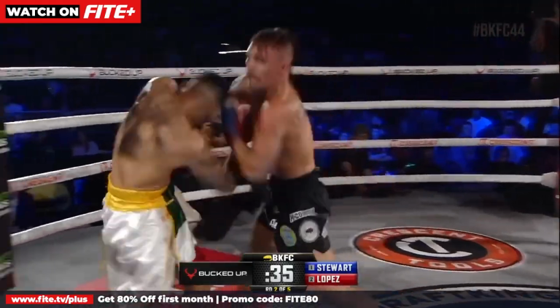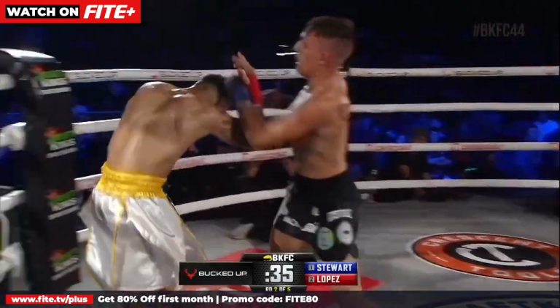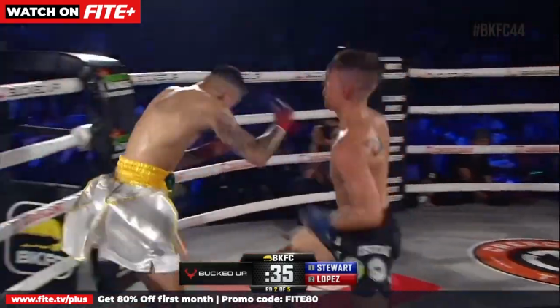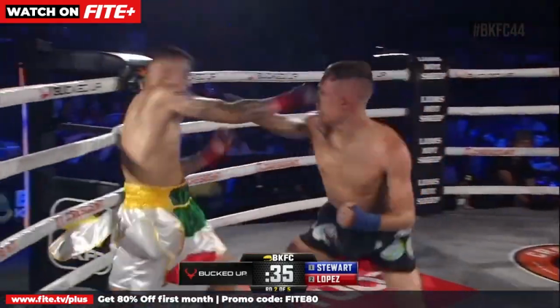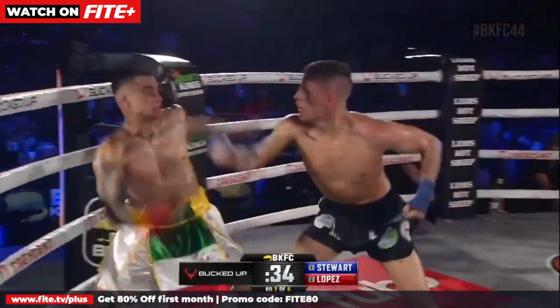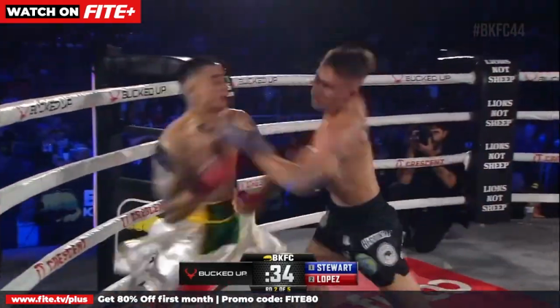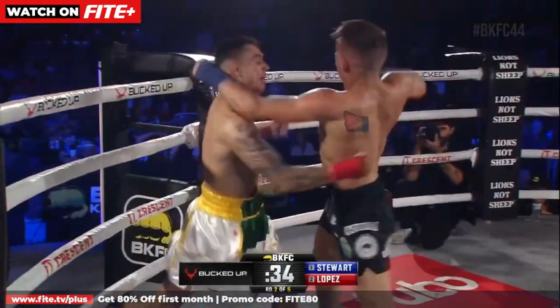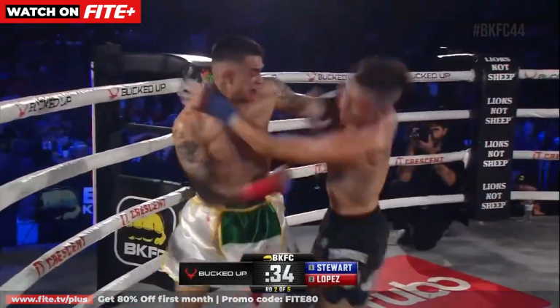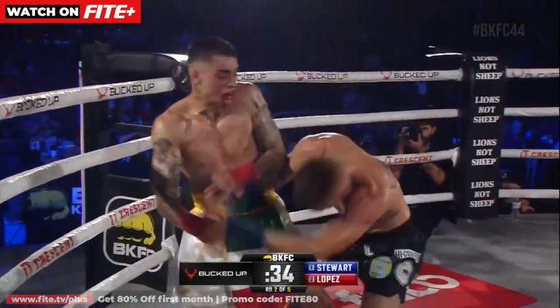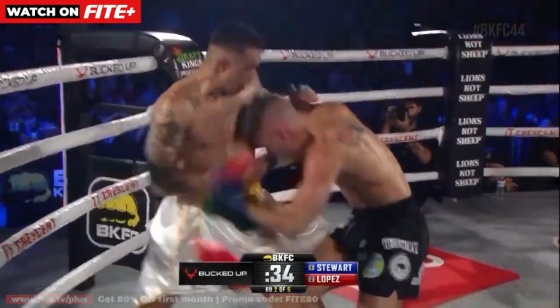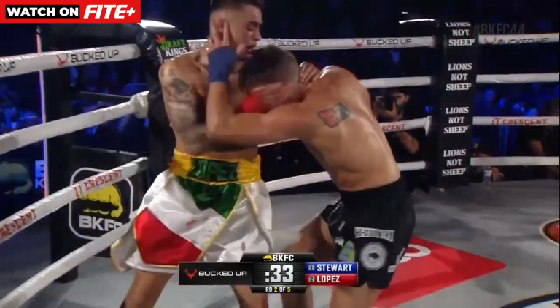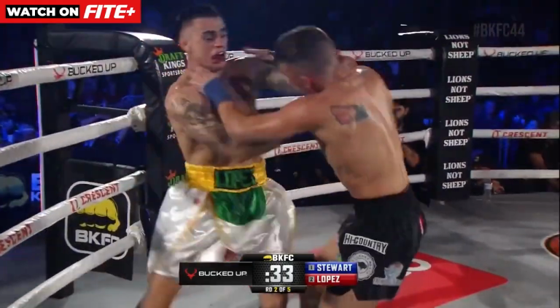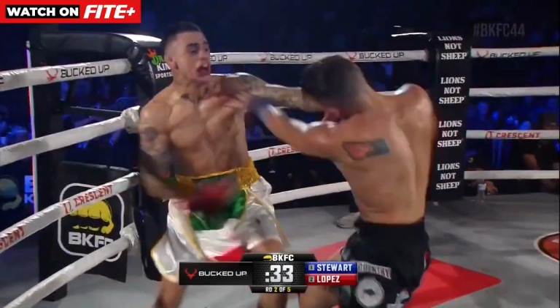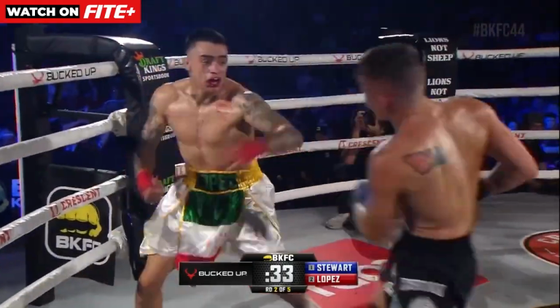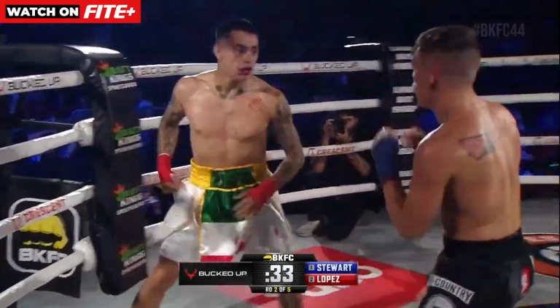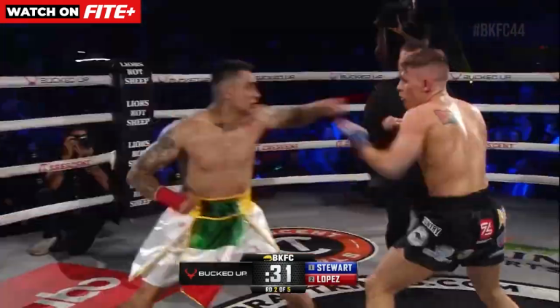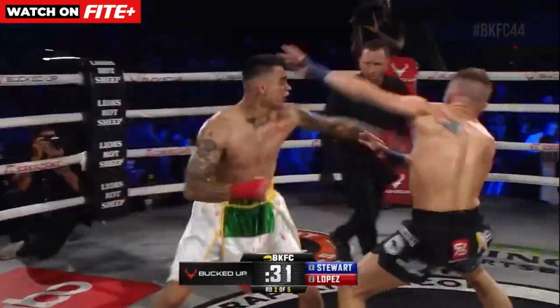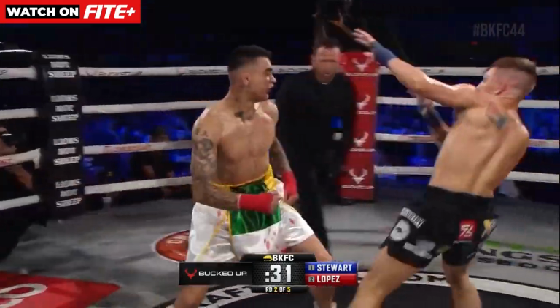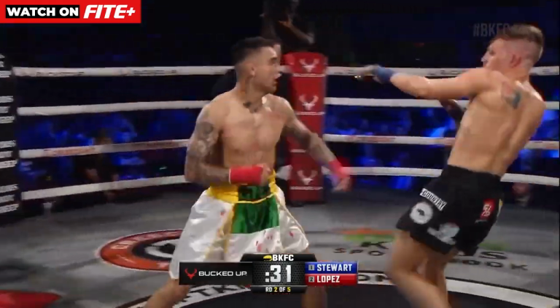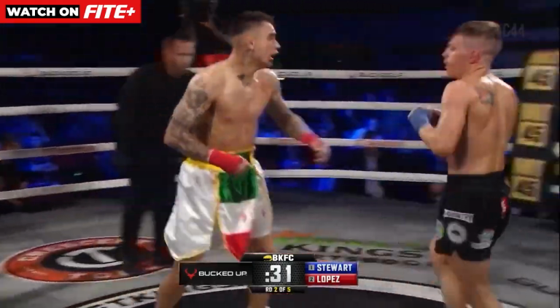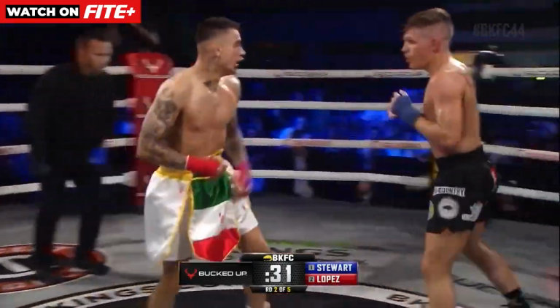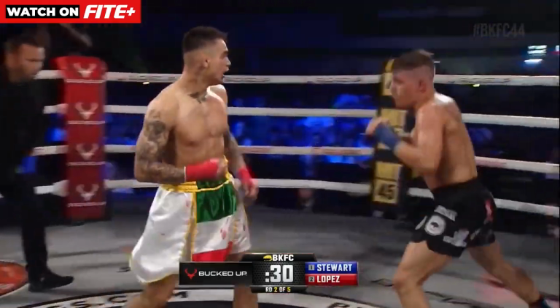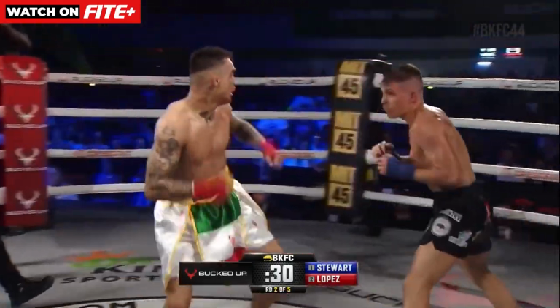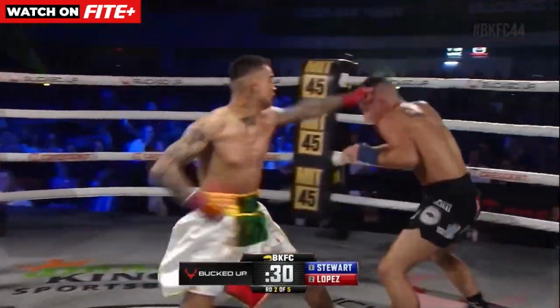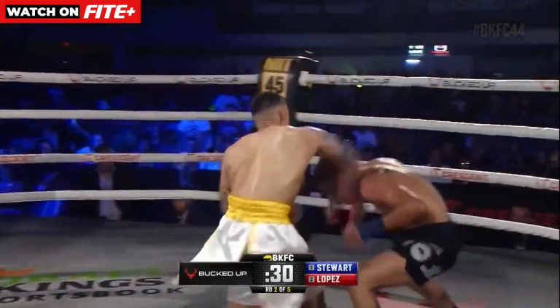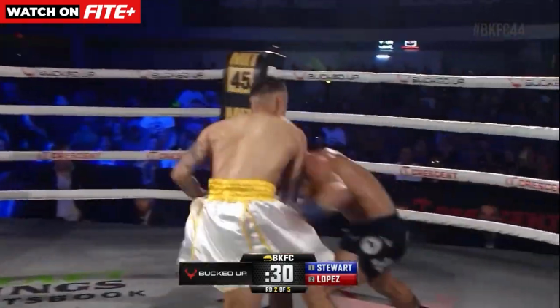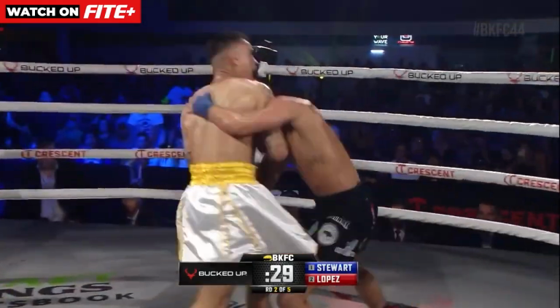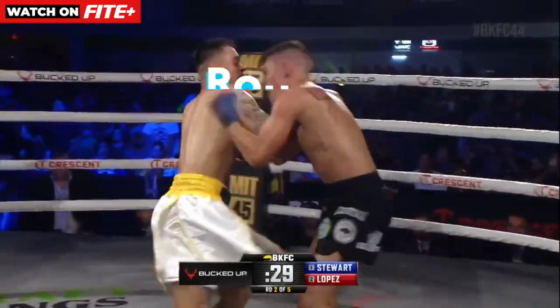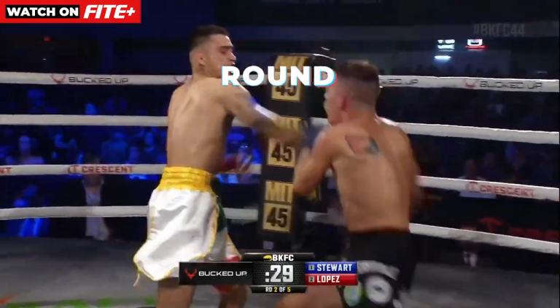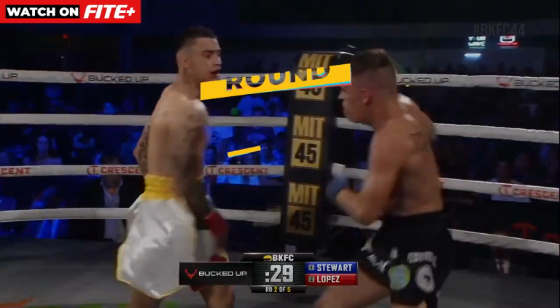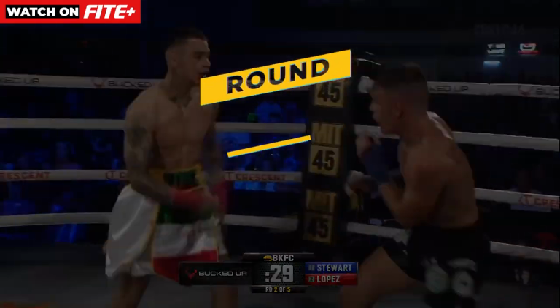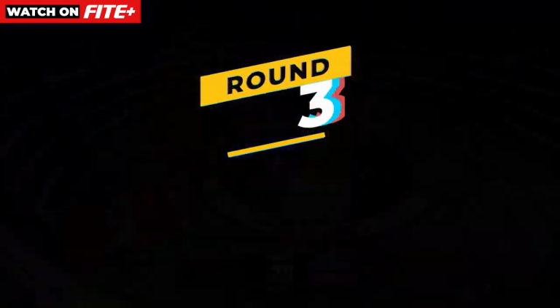And into the clinch, left and right hand, counterless. Stiff left jab from Lopez, Lopez up.